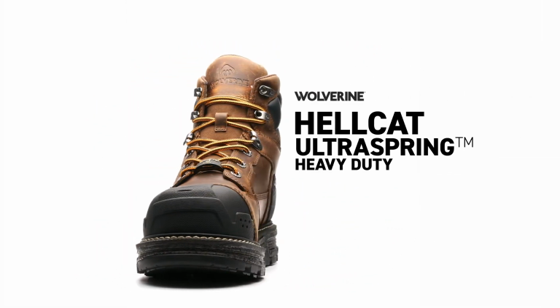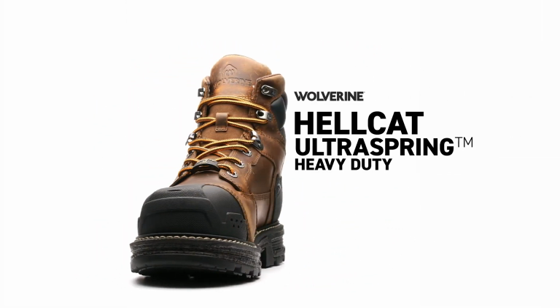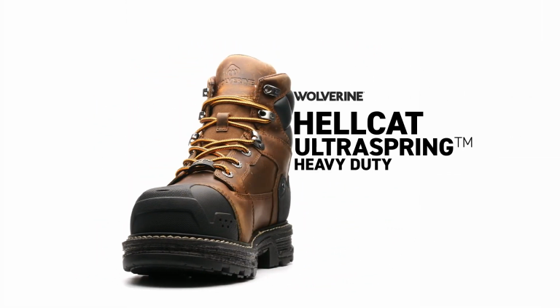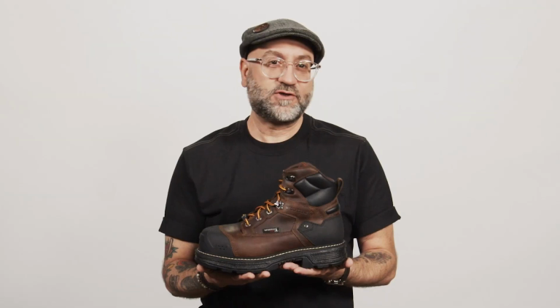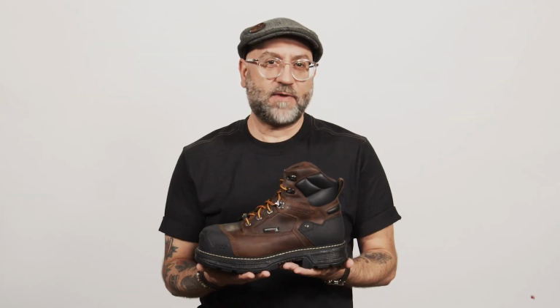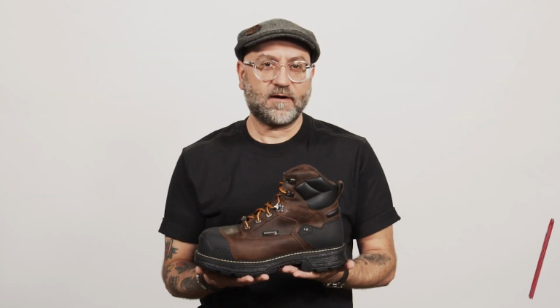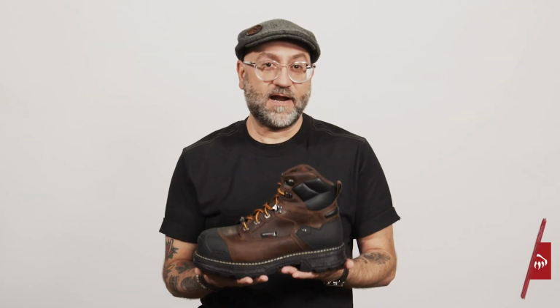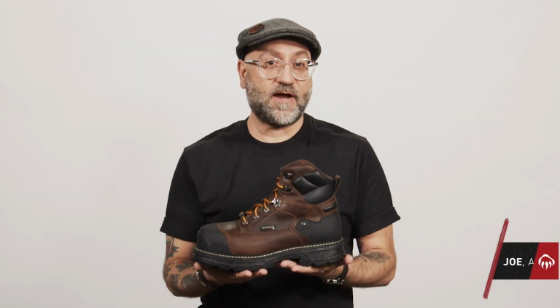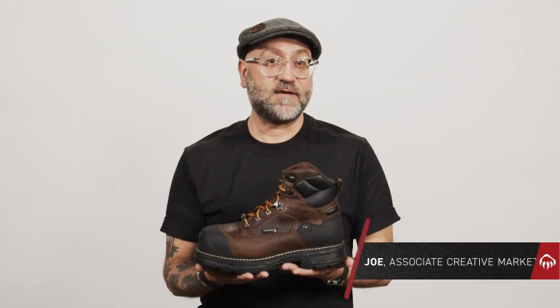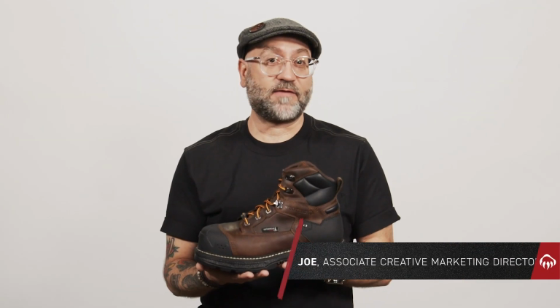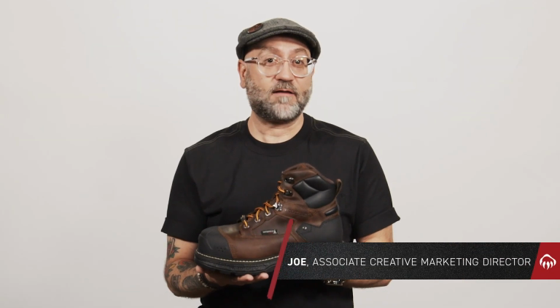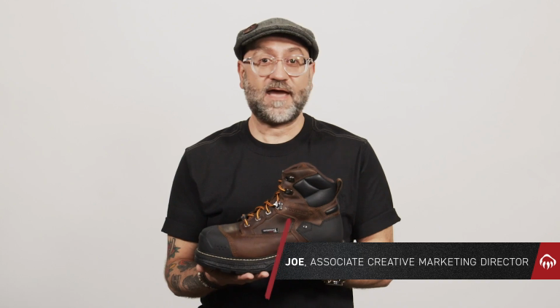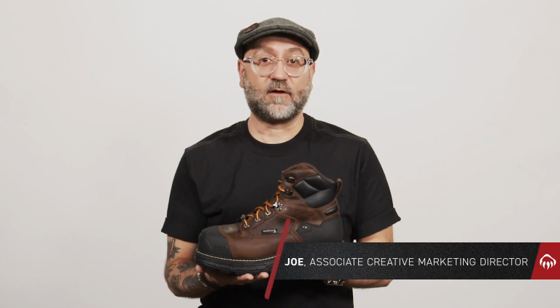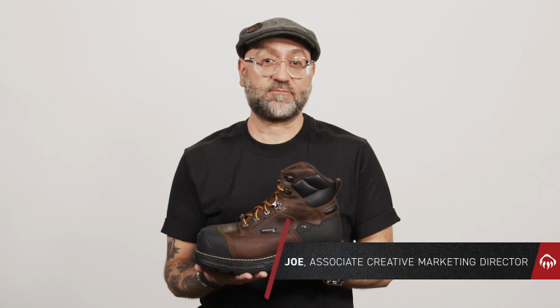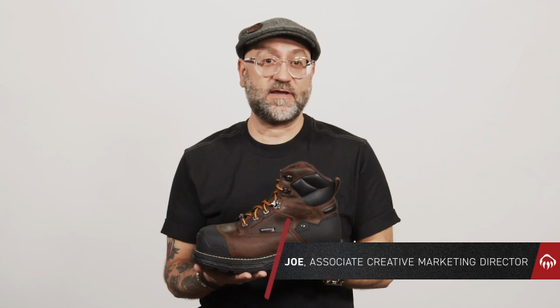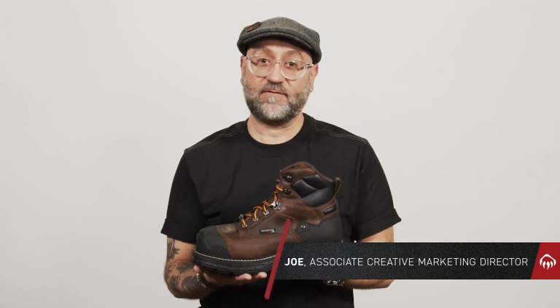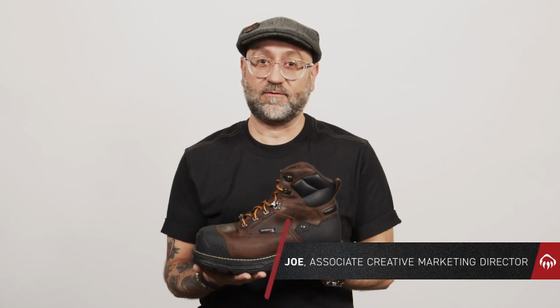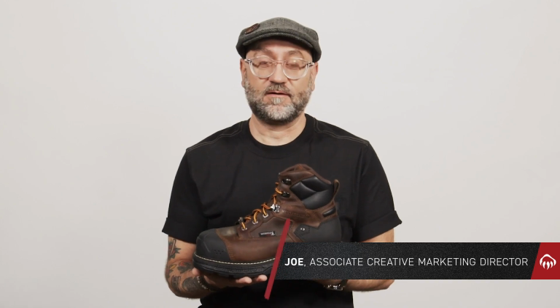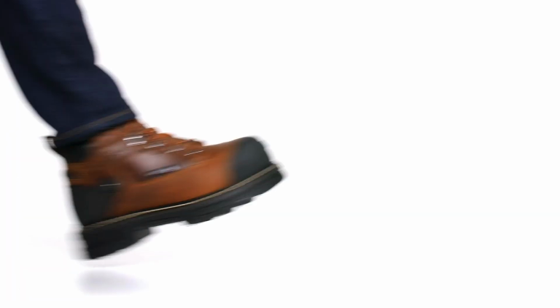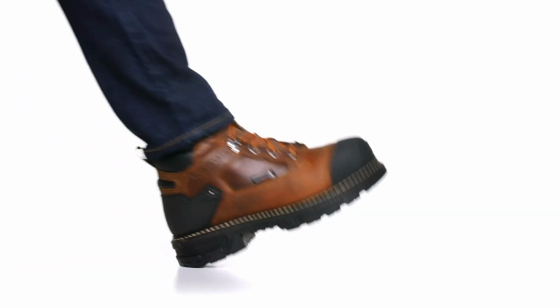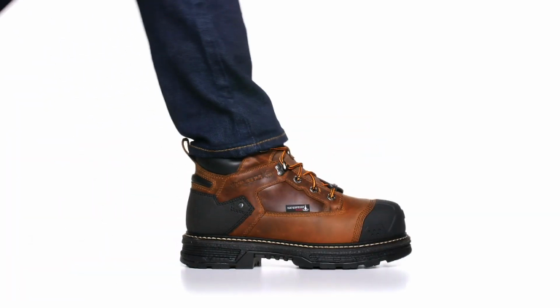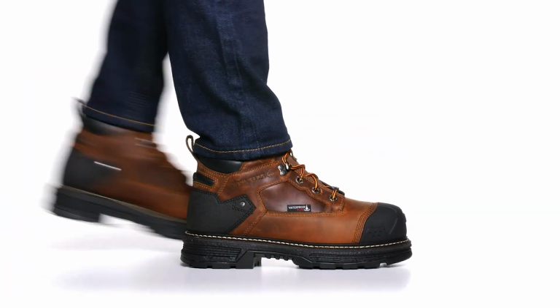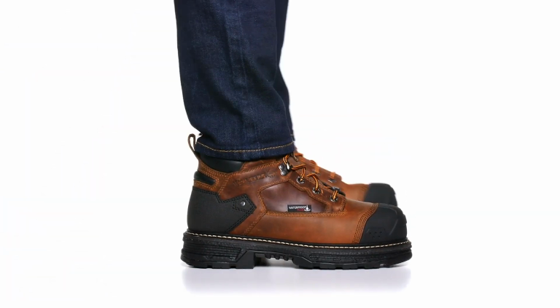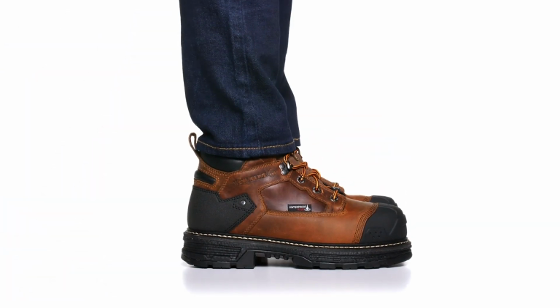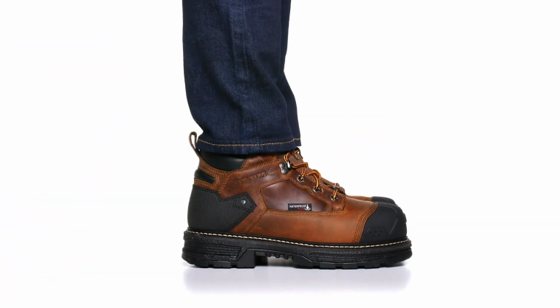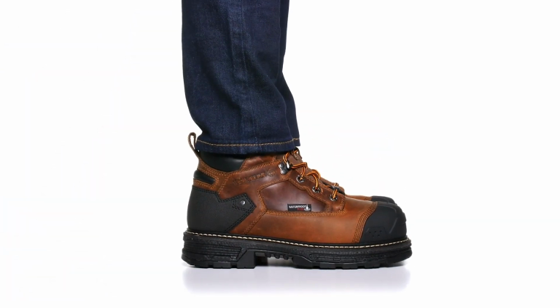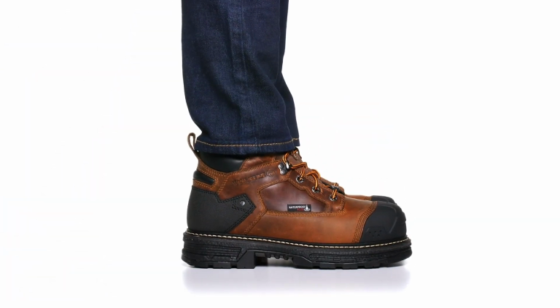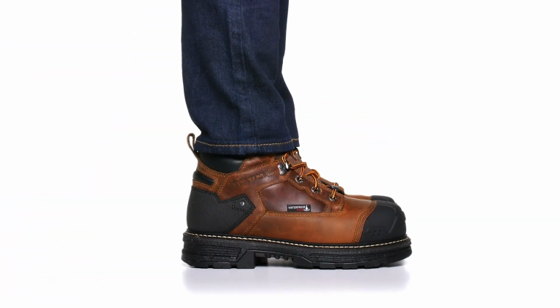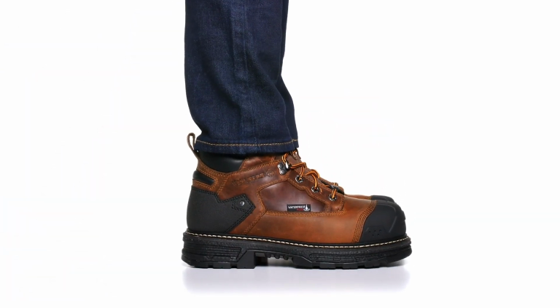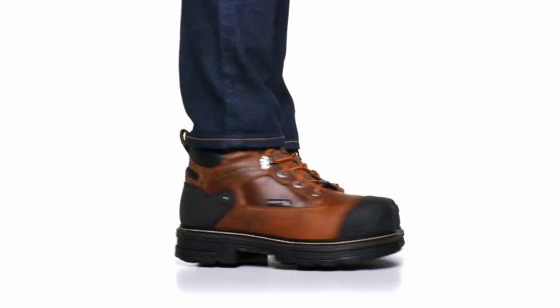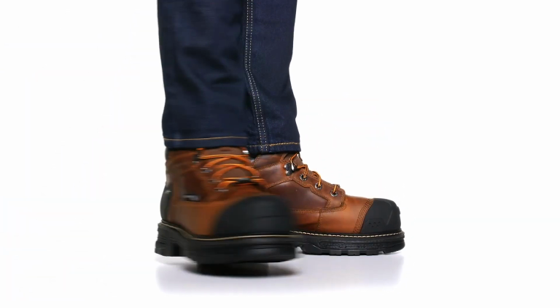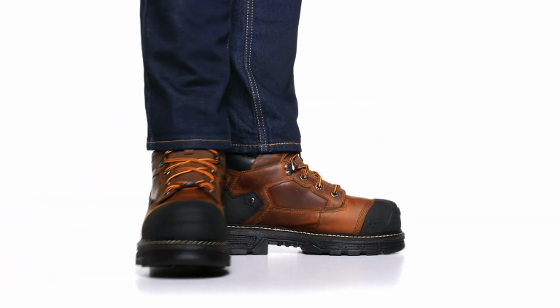Hi, I'm Joe Becker and I'm talking about the Hellcat UltraSpring Heavy Duty. Let the Hellcat UltraSpring Heavy Duty outwork your day.